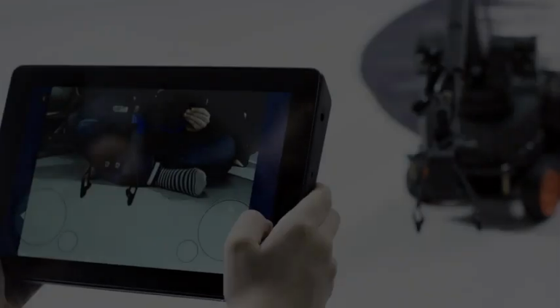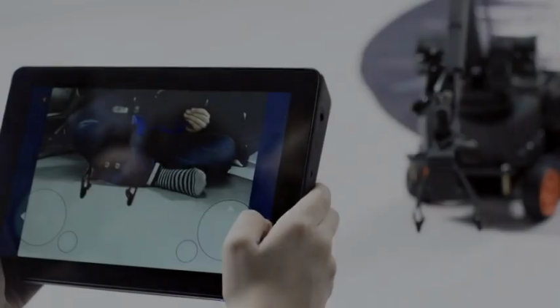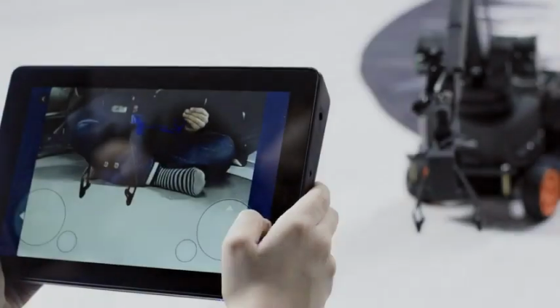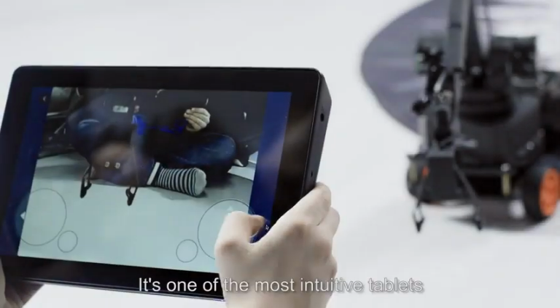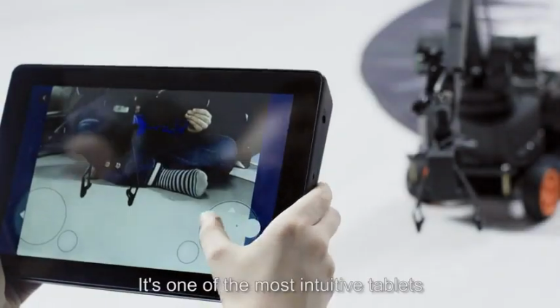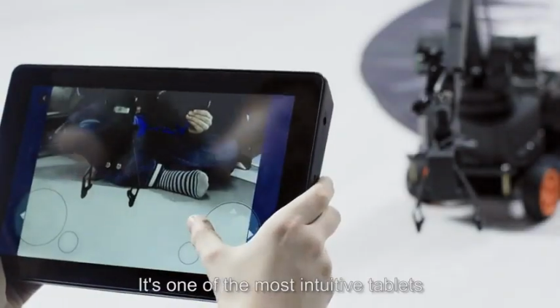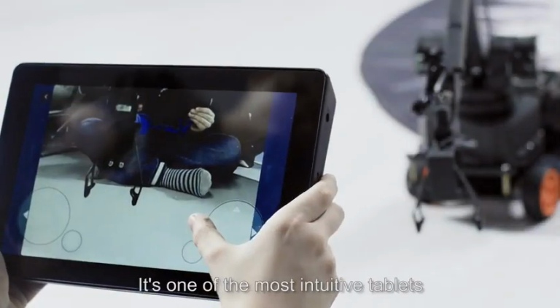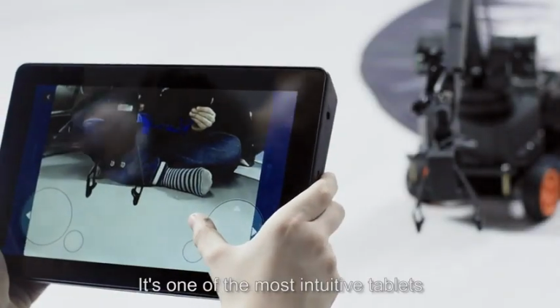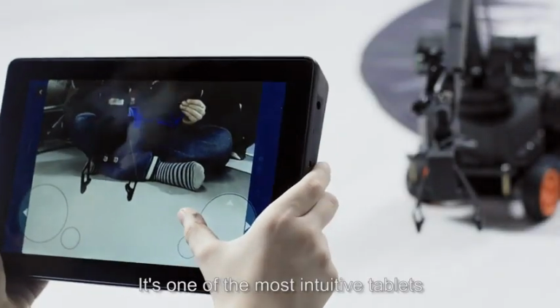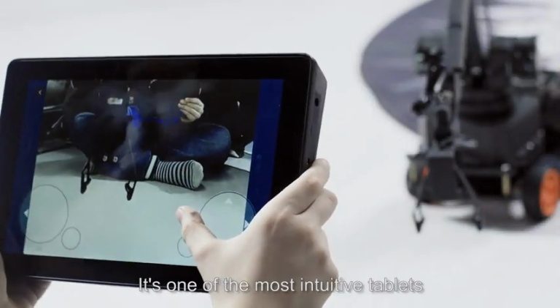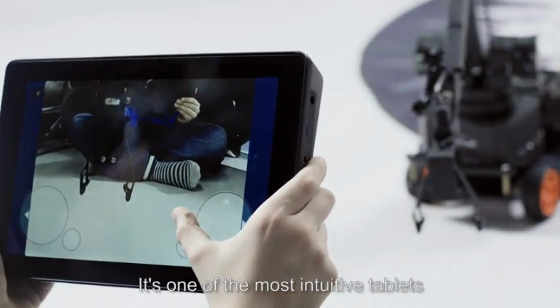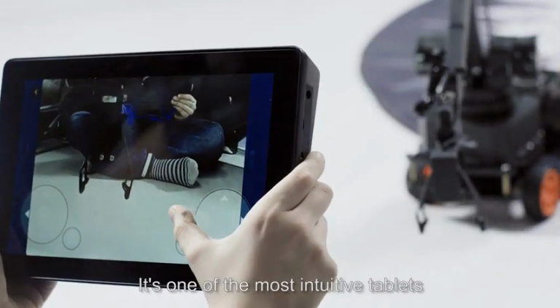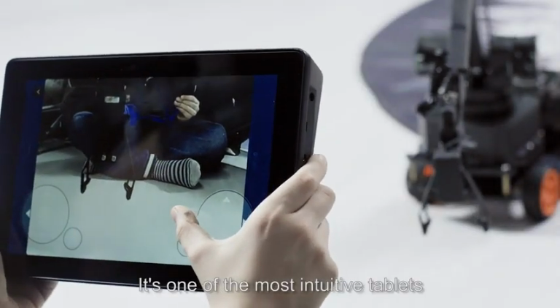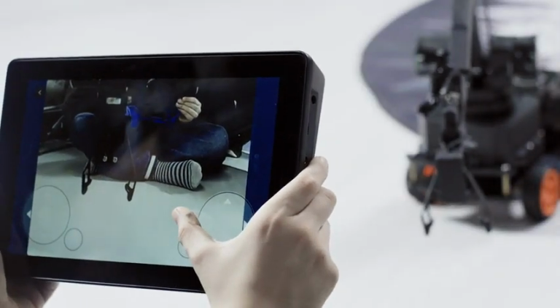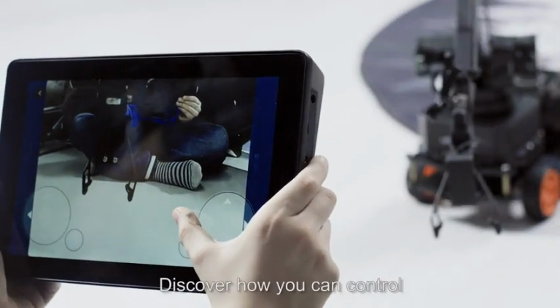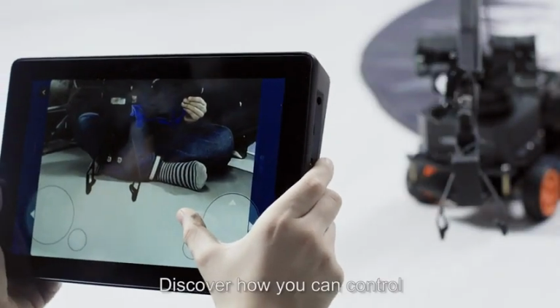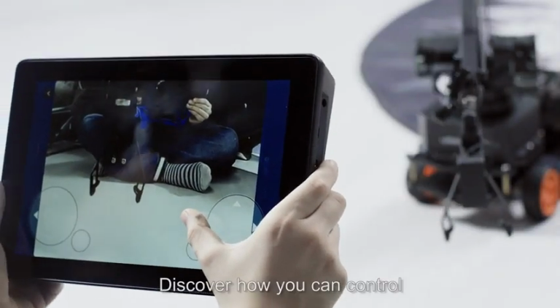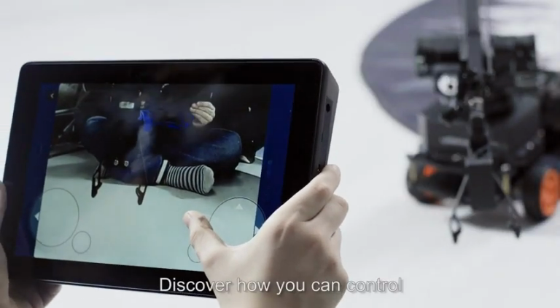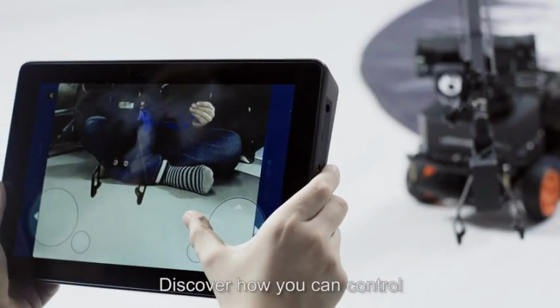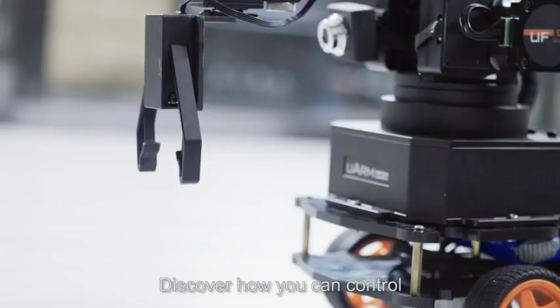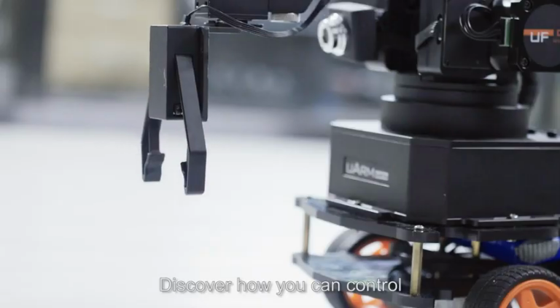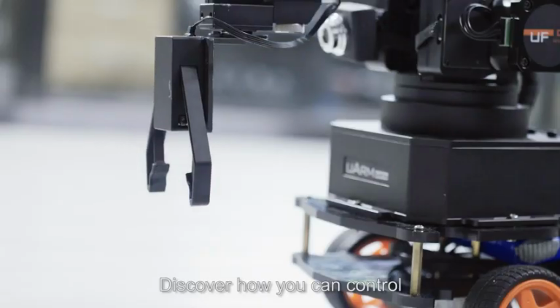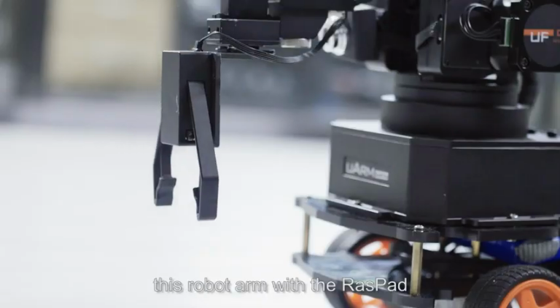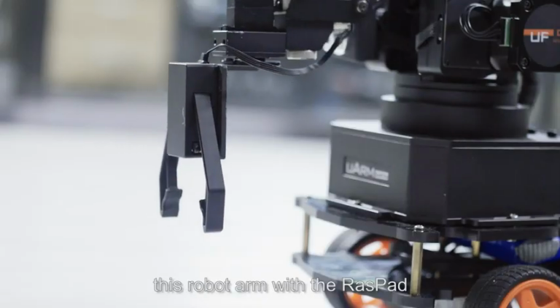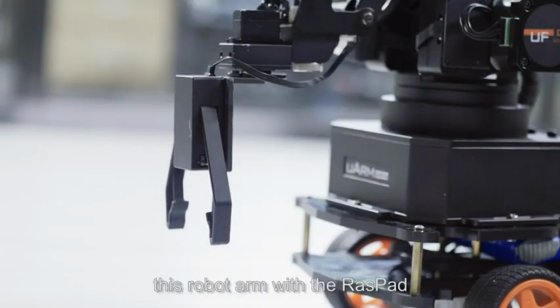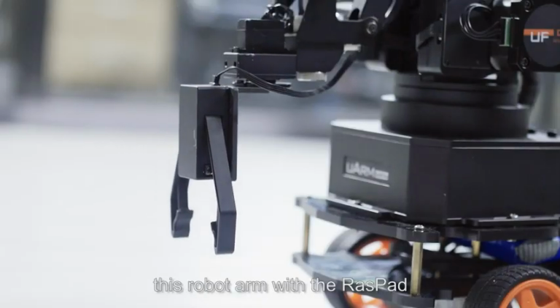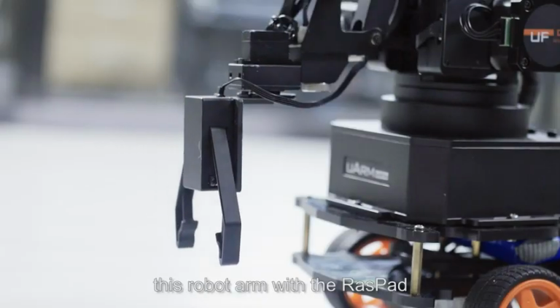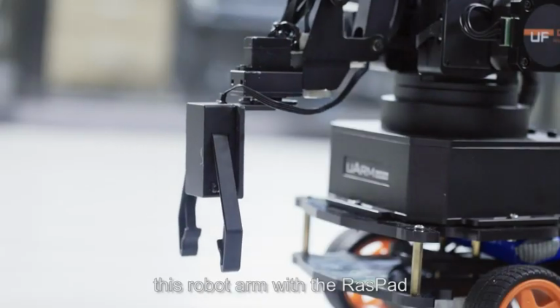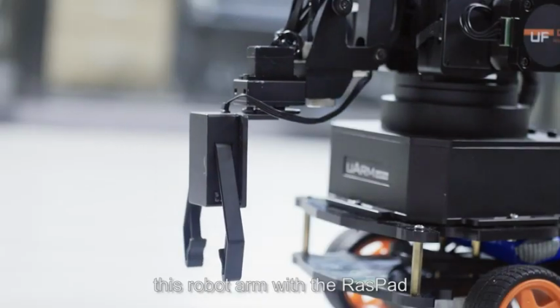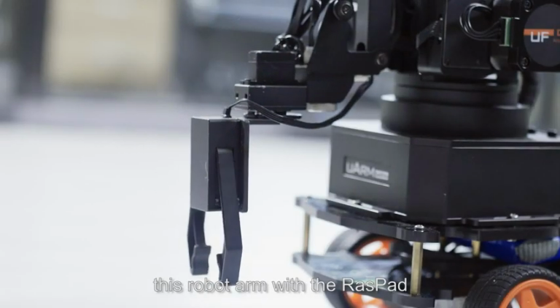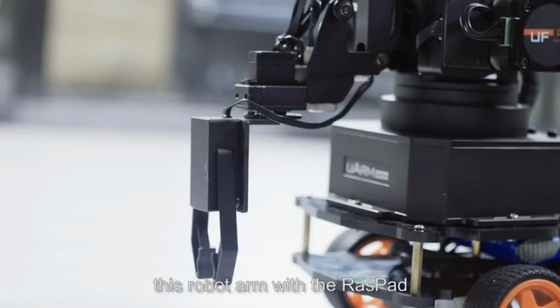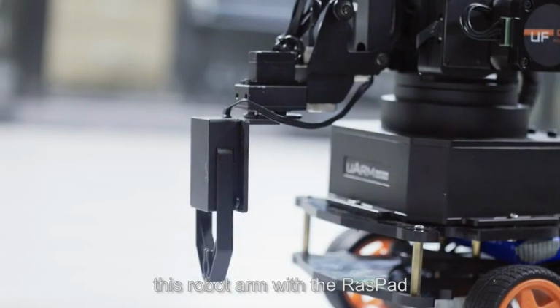It's one of the most intuitive tablets. Discover how you can control this robot arm with a Raspad.